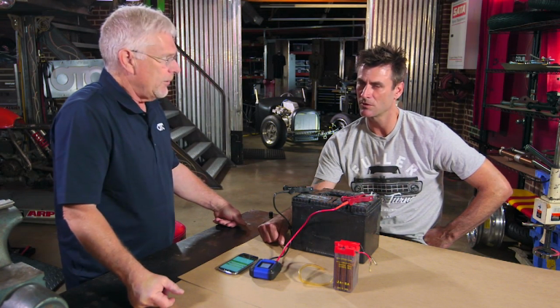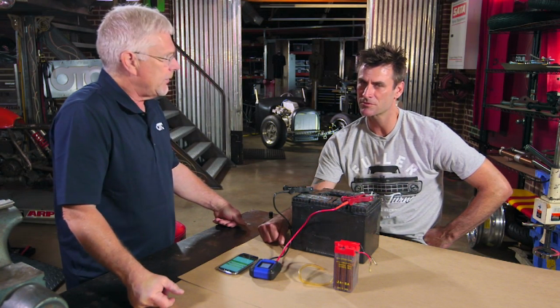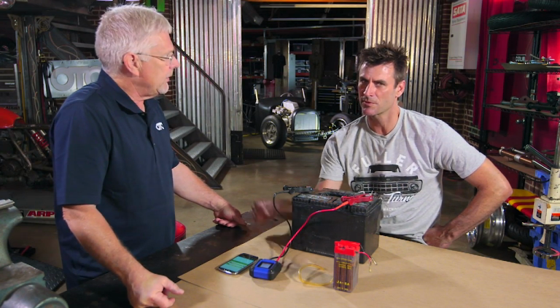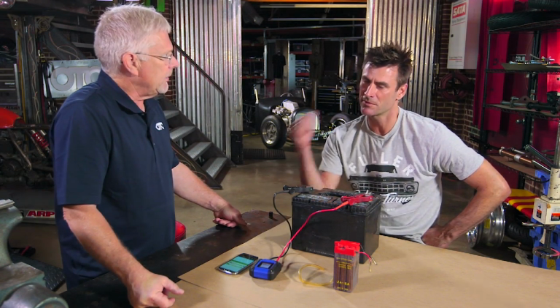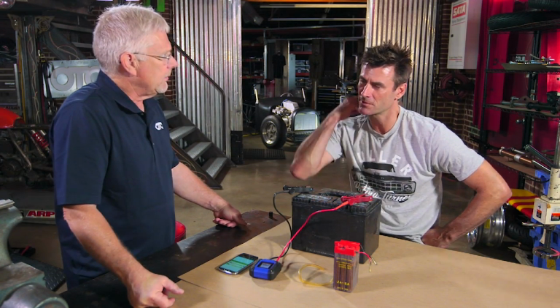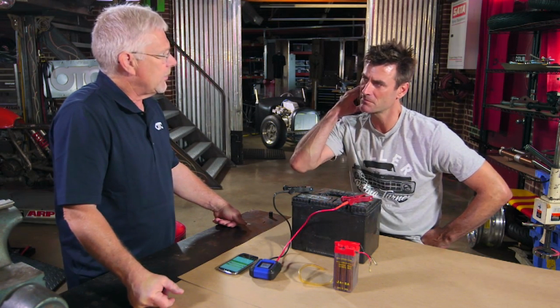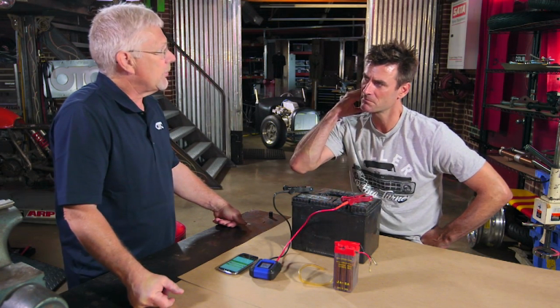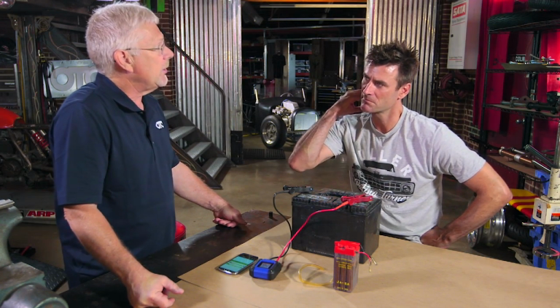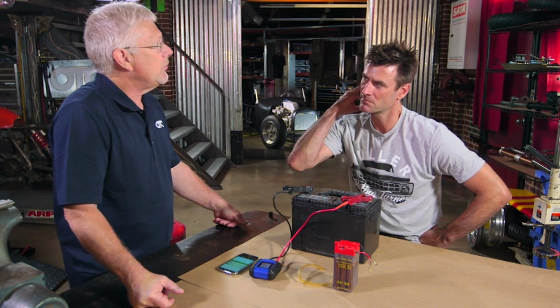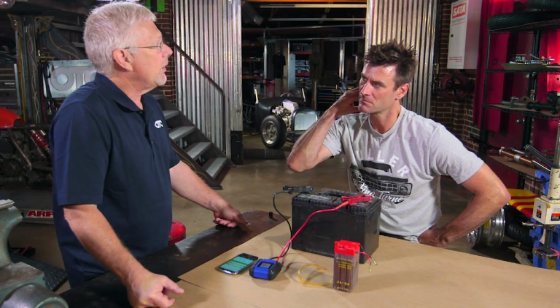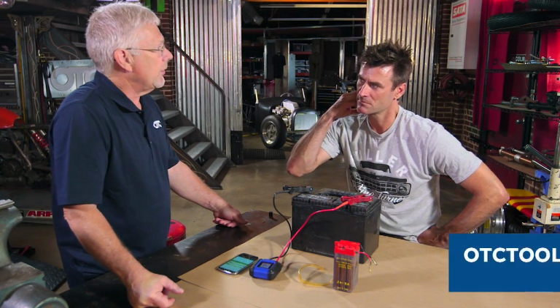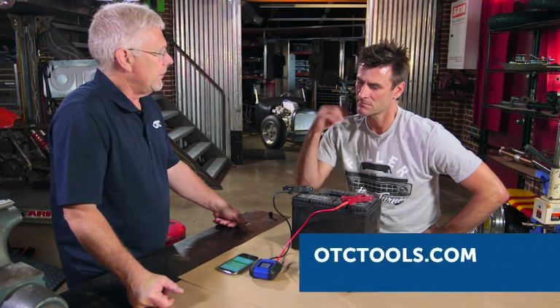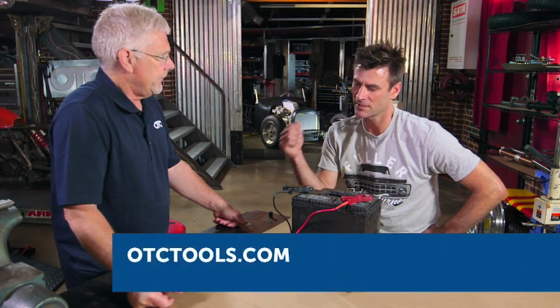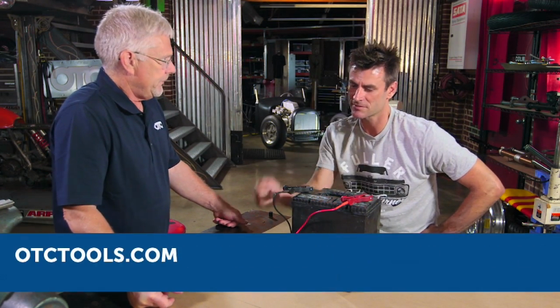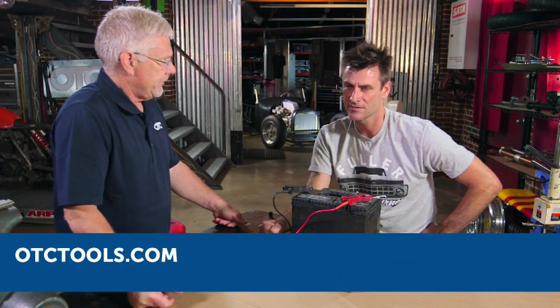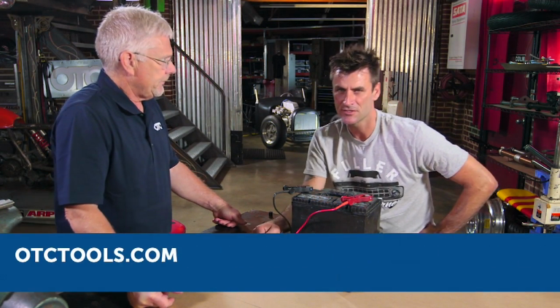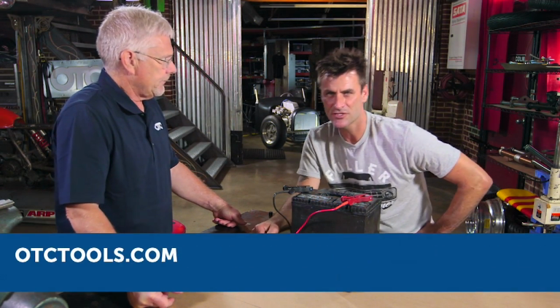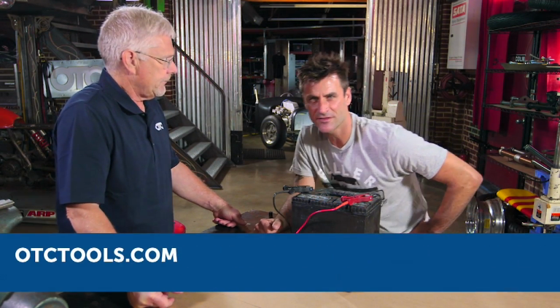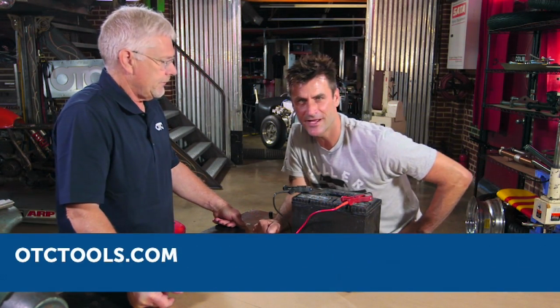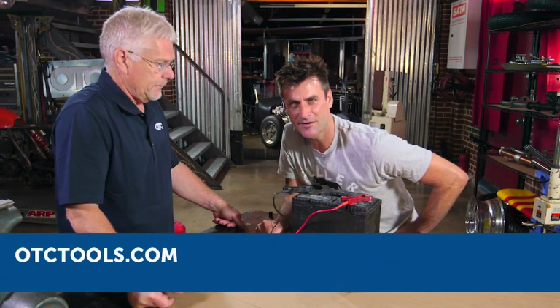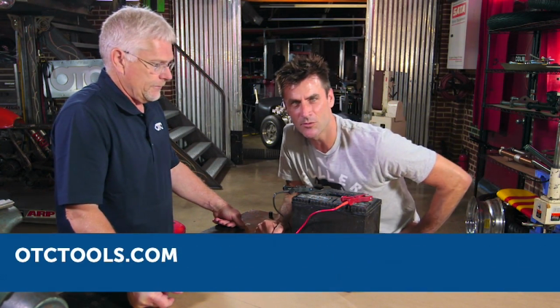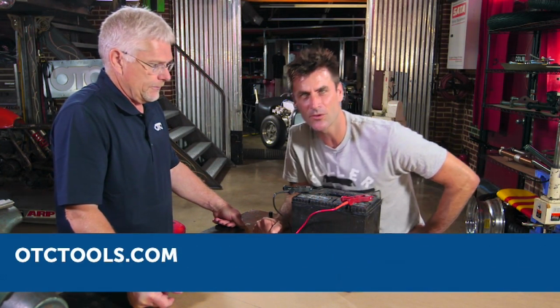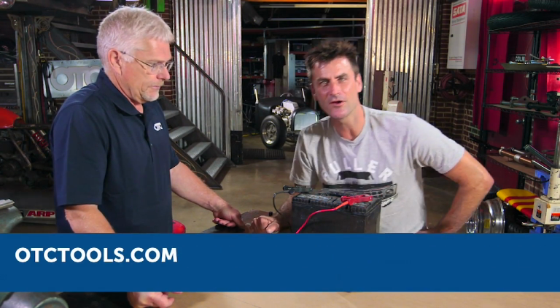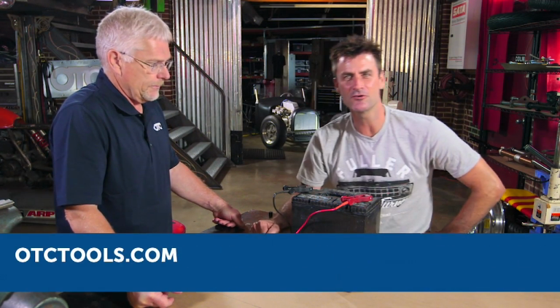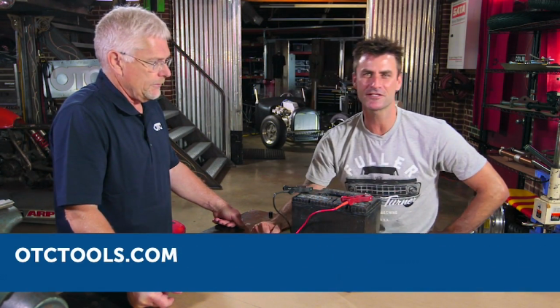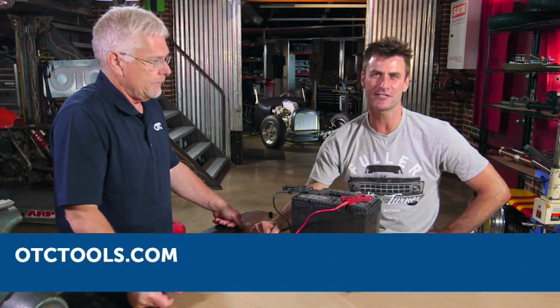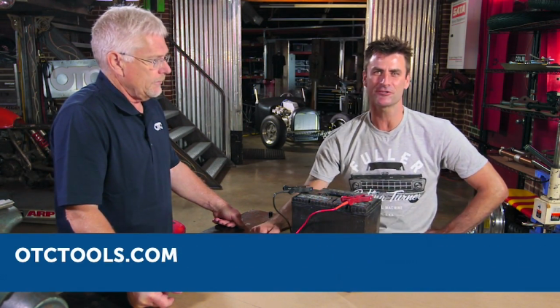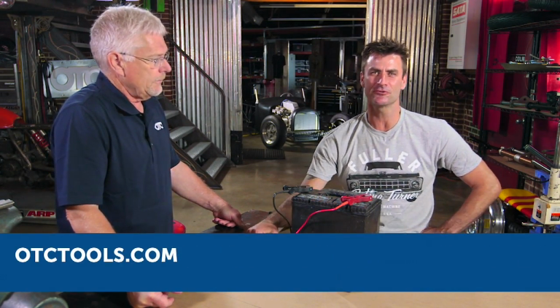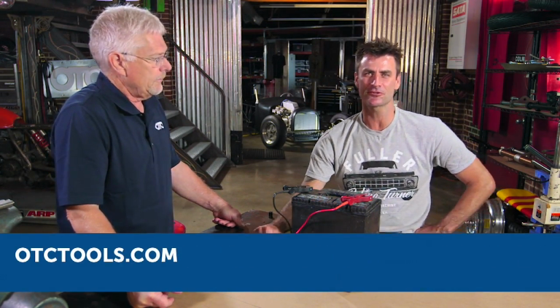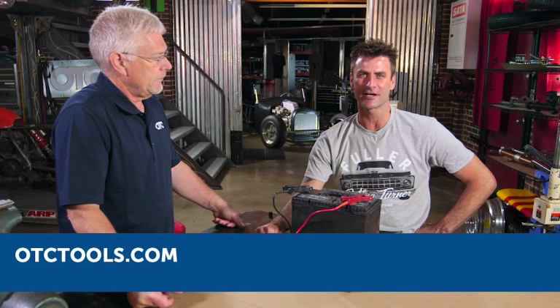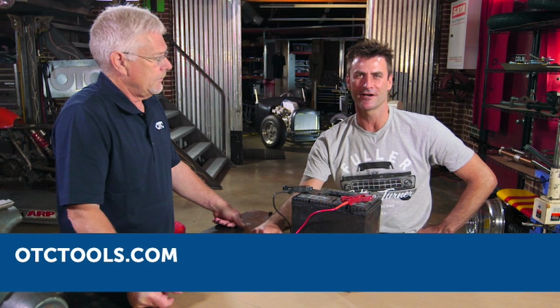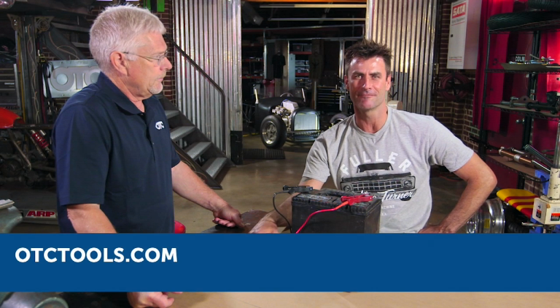And what was the part number? 3200. Check that out and more at otctools.com.